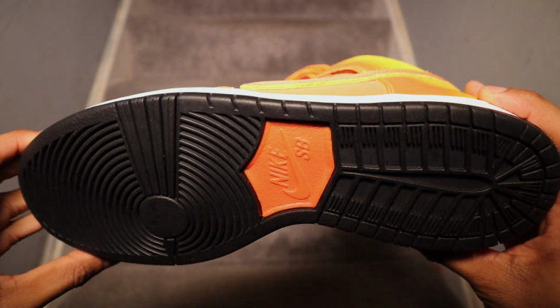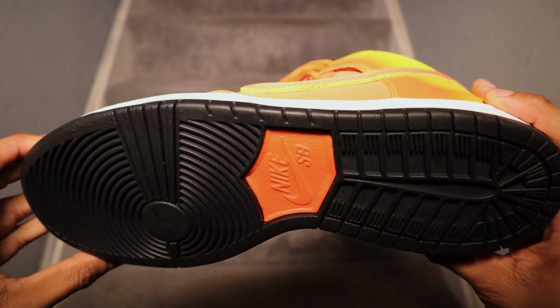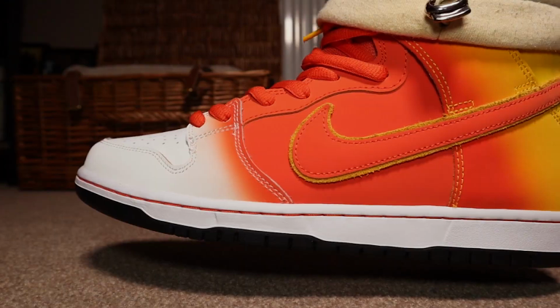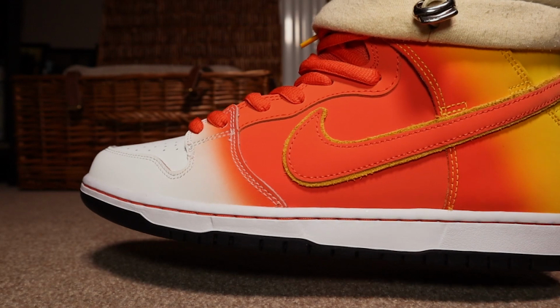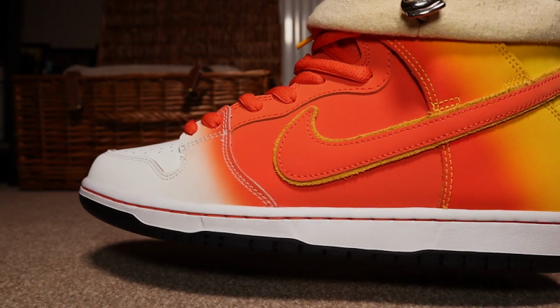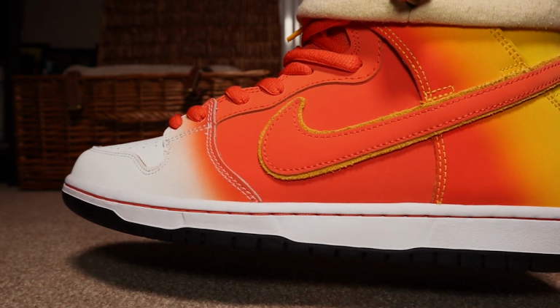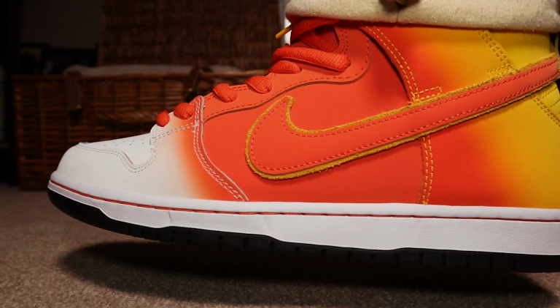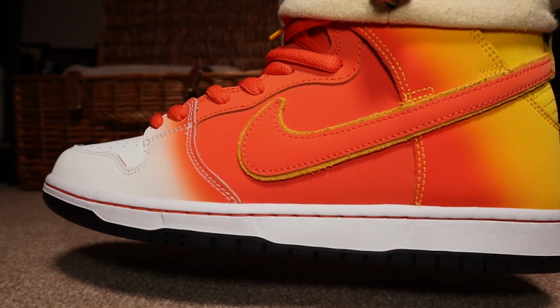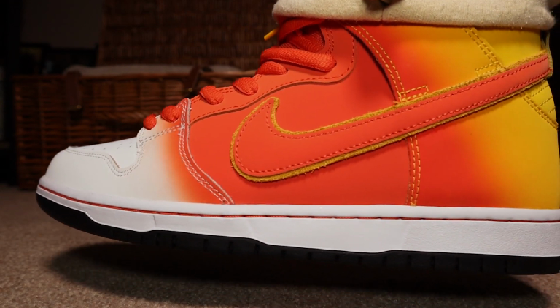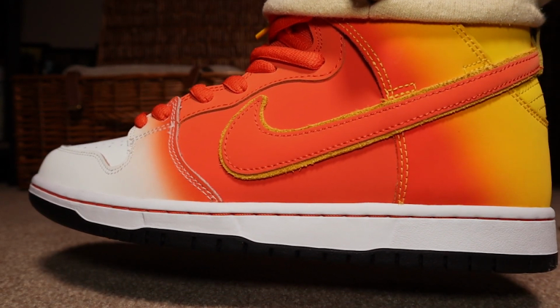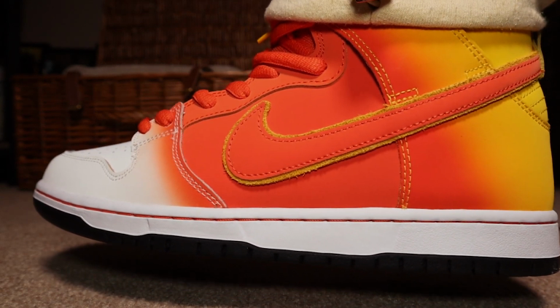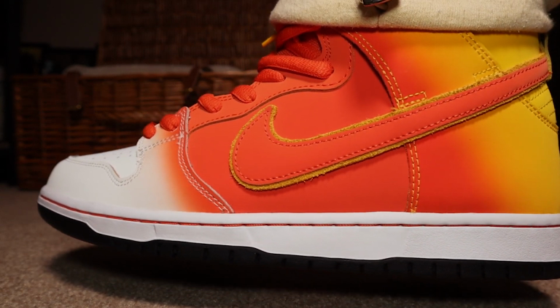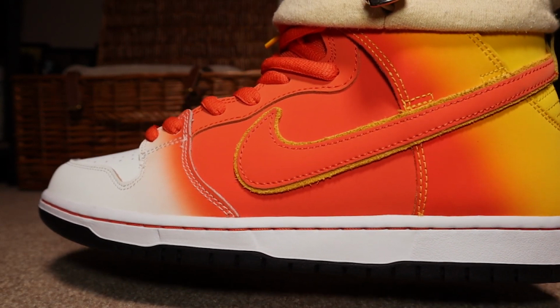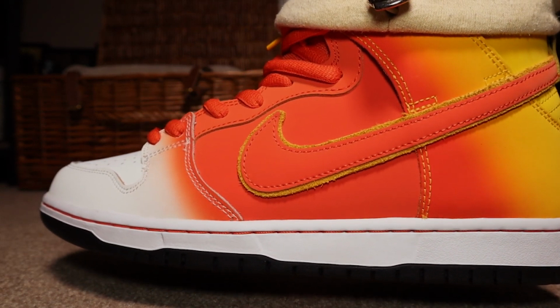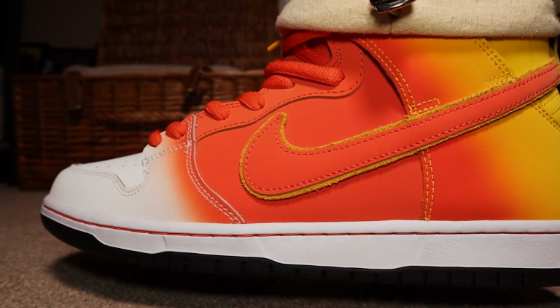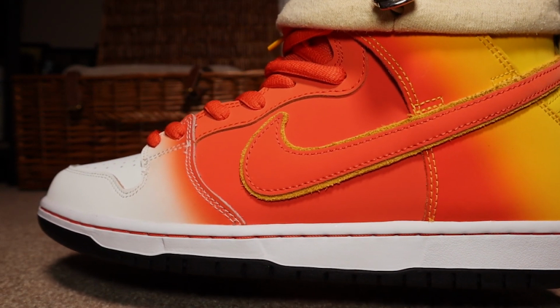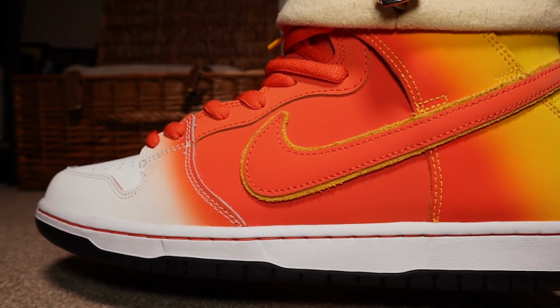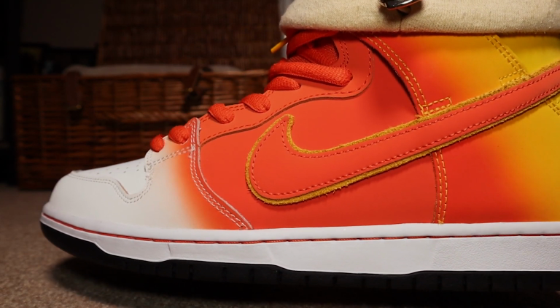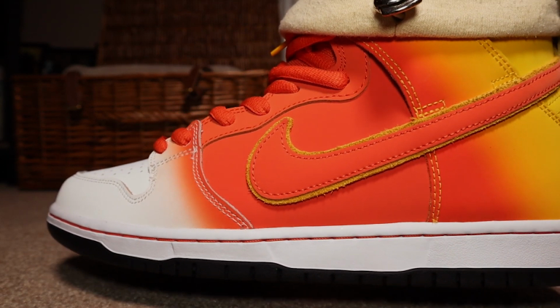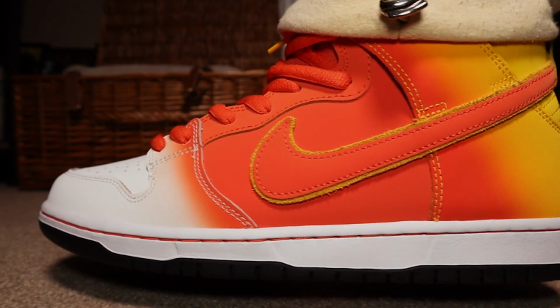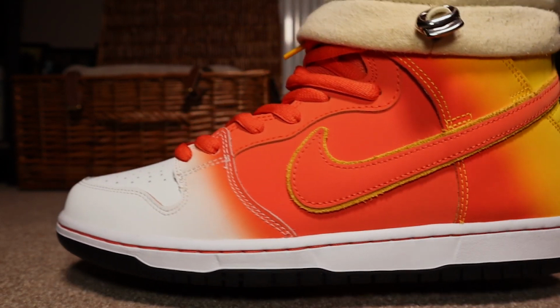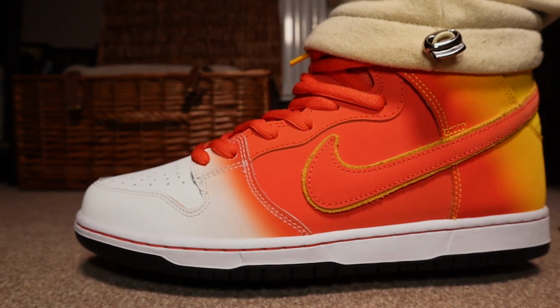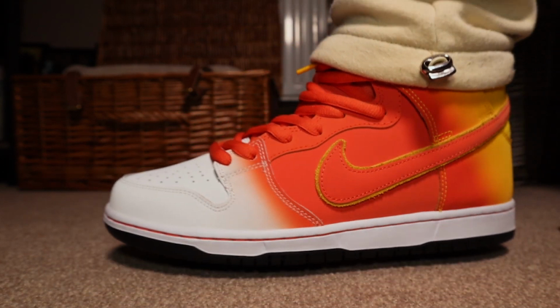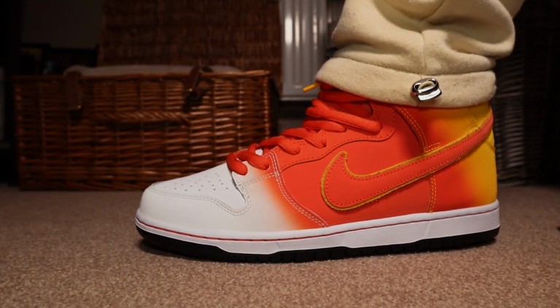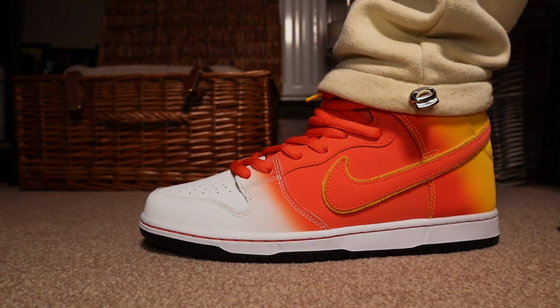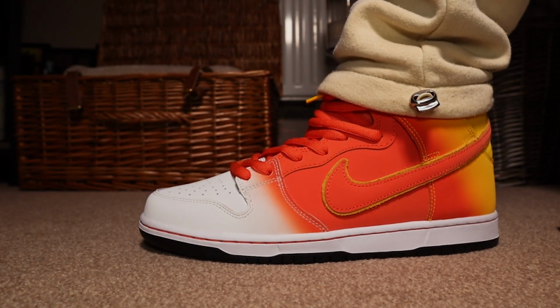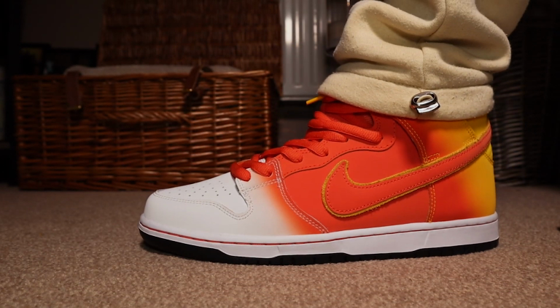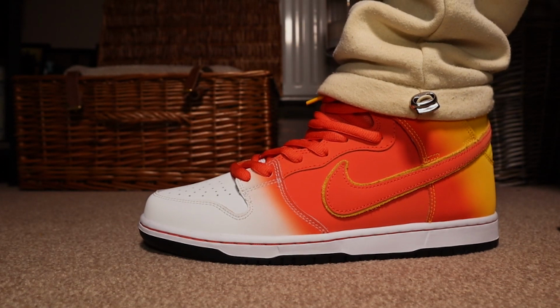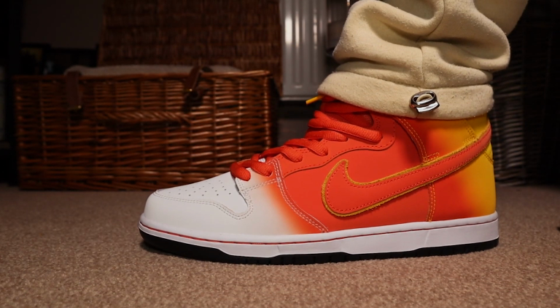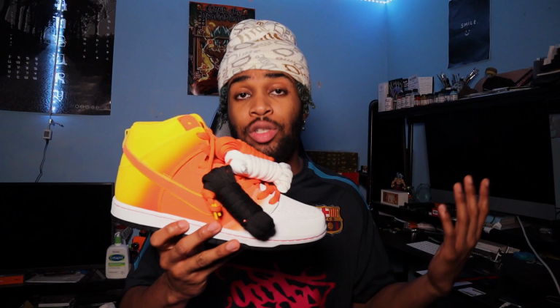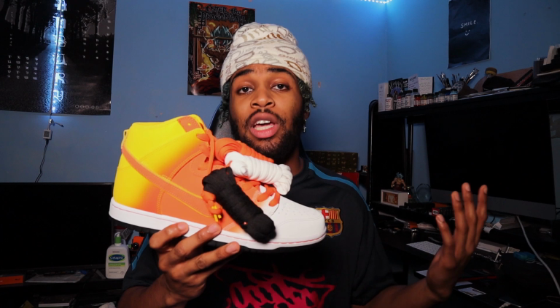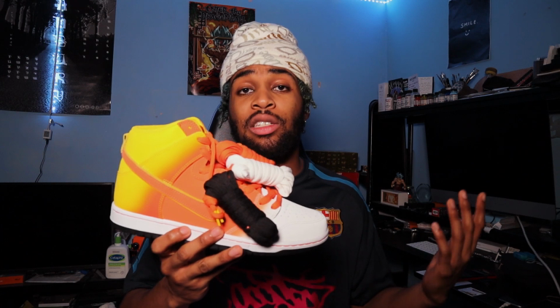For sizing, I went with my true to size and they fit me perfect. You can go half a size down though, but for me, I'm going to say true to size.